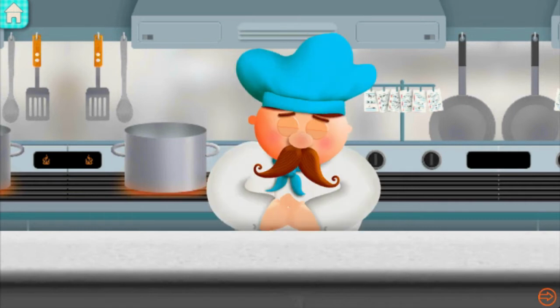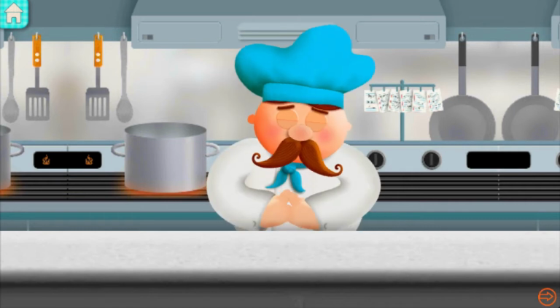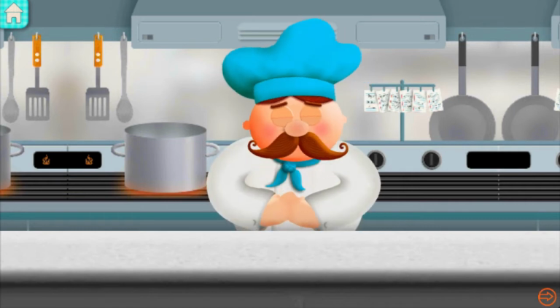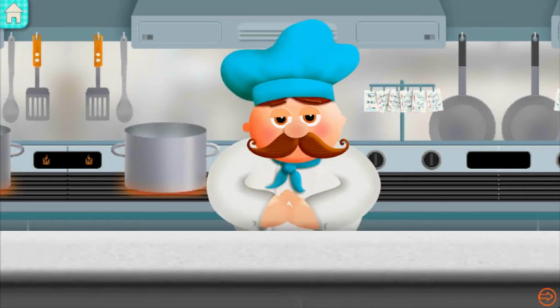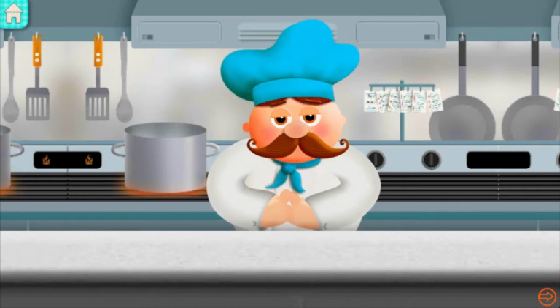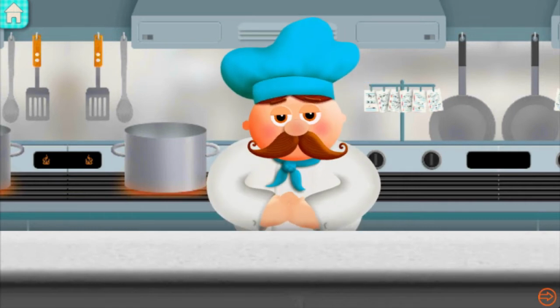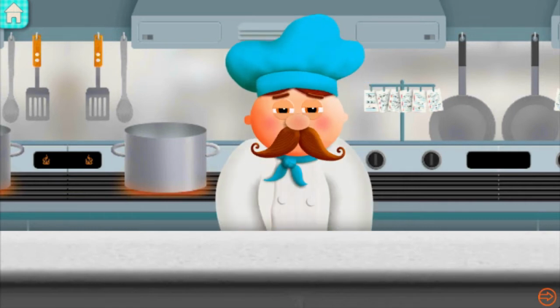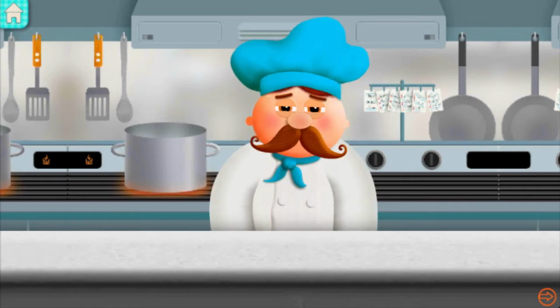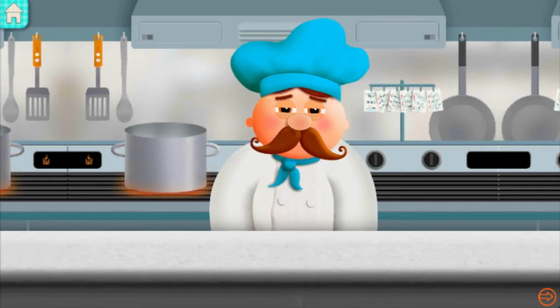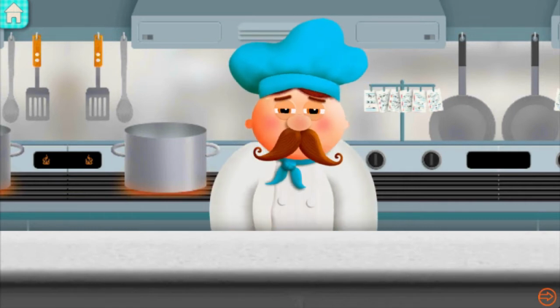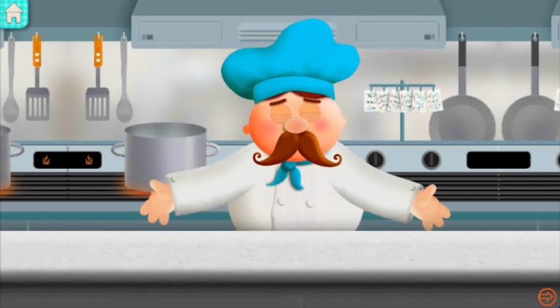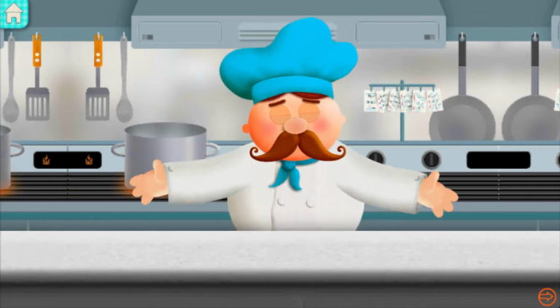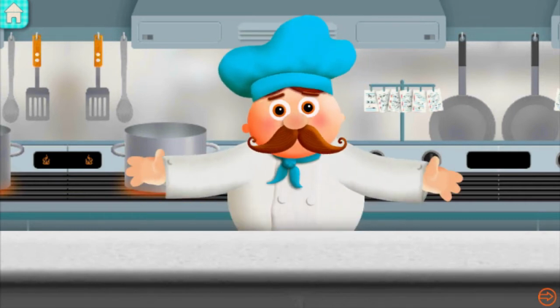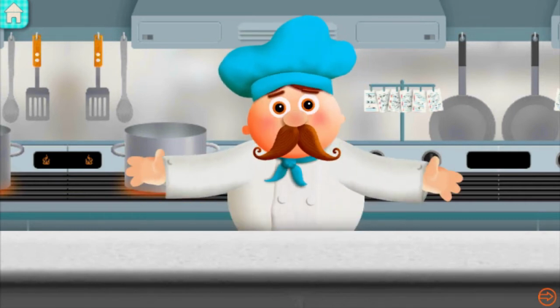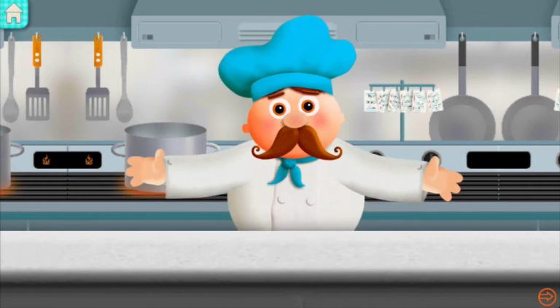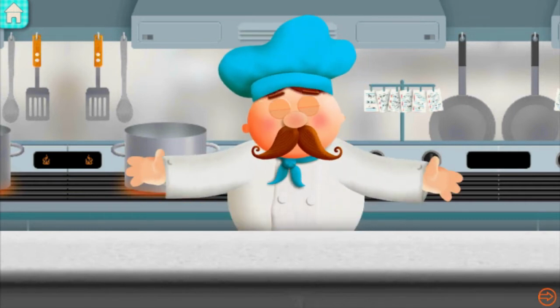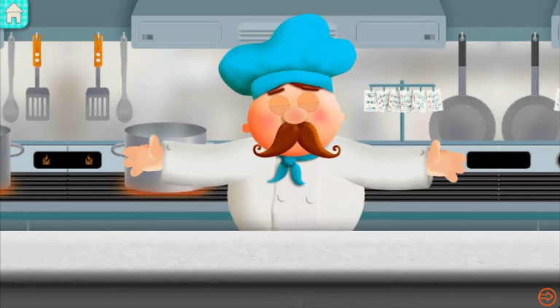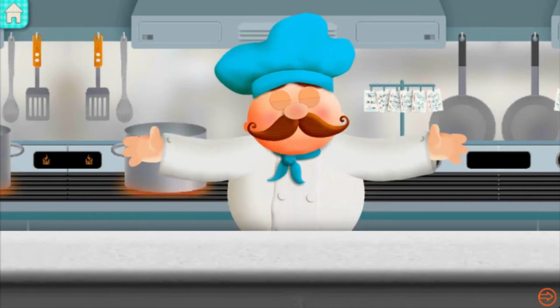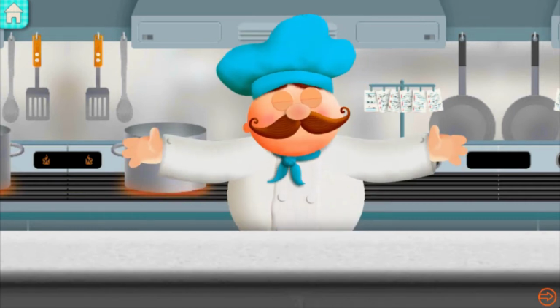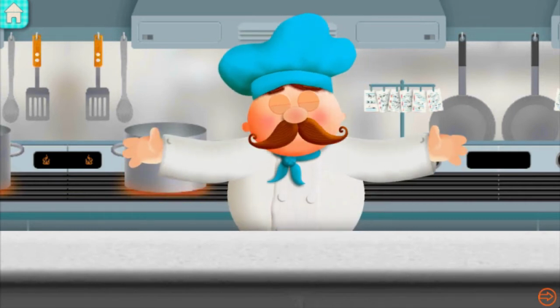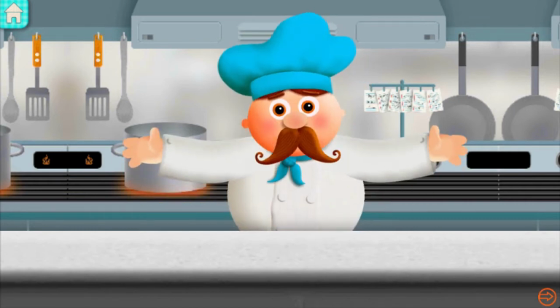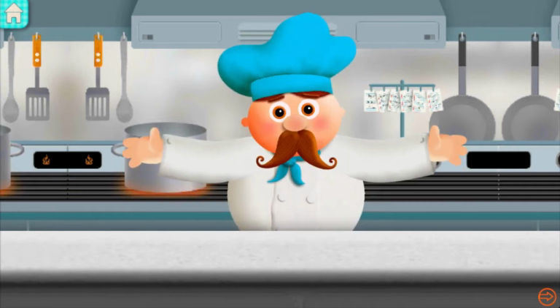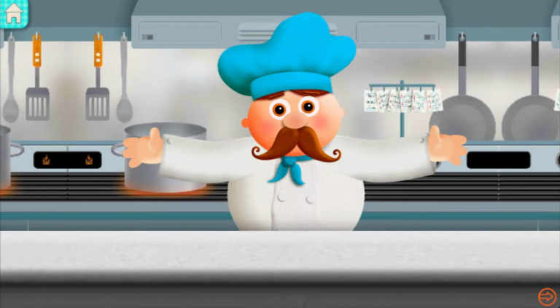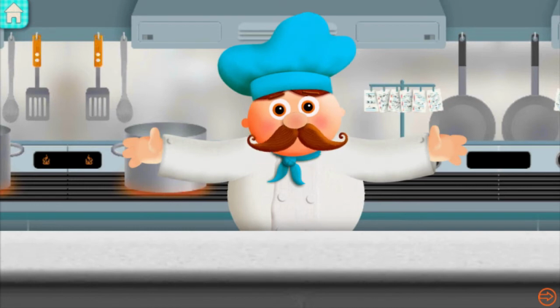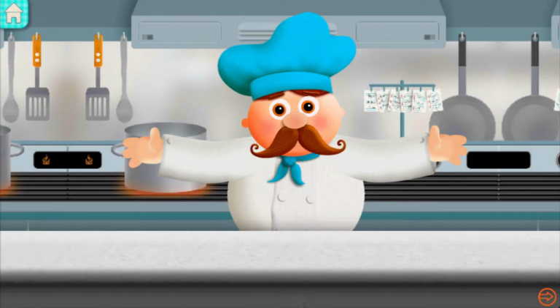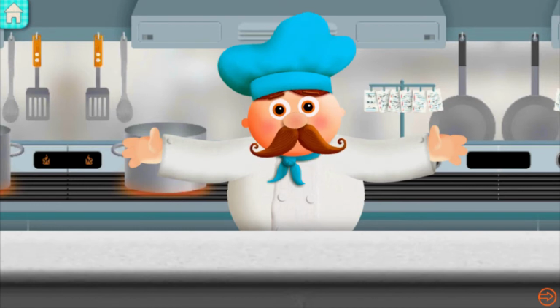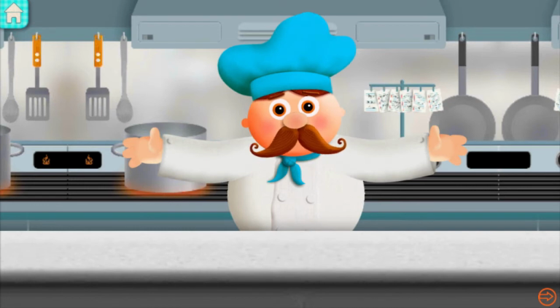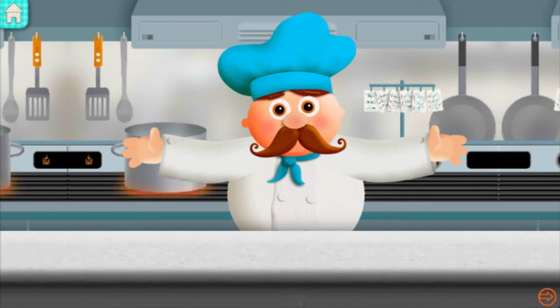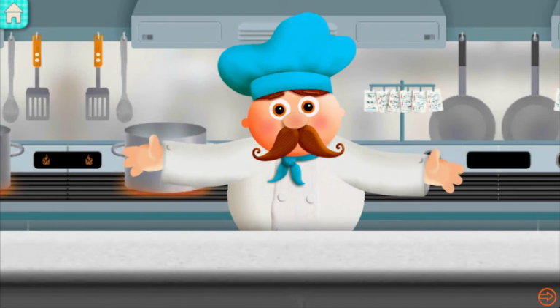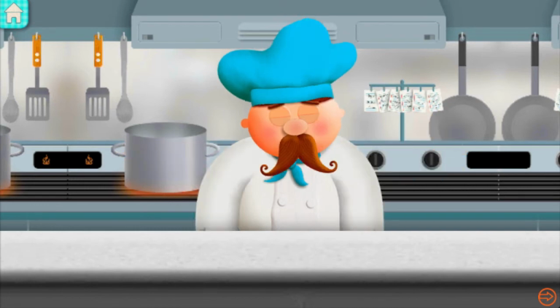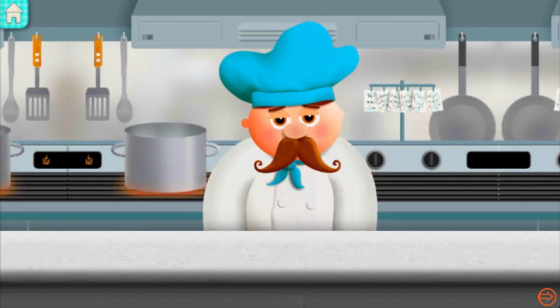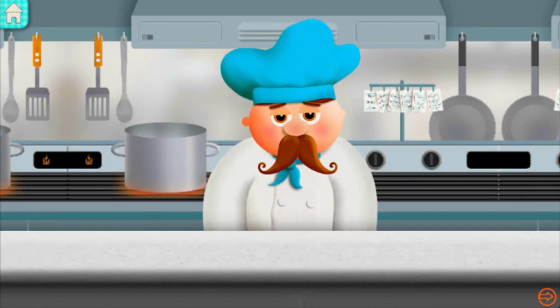Okay. So, you've proven you are worthy of my first kitchen. Good for you.